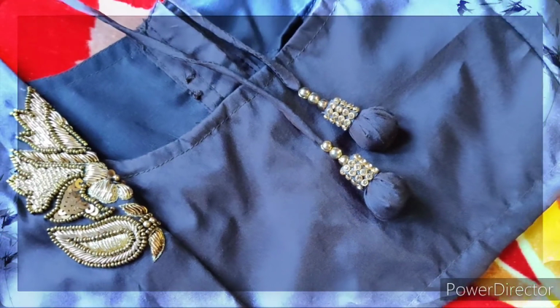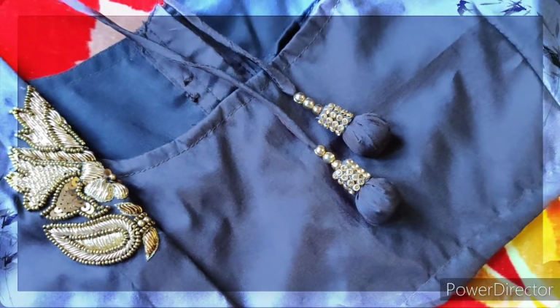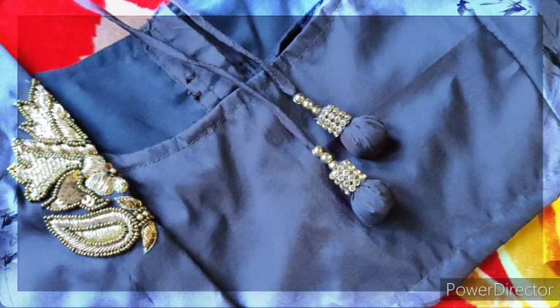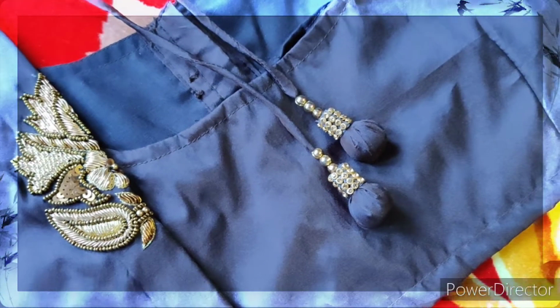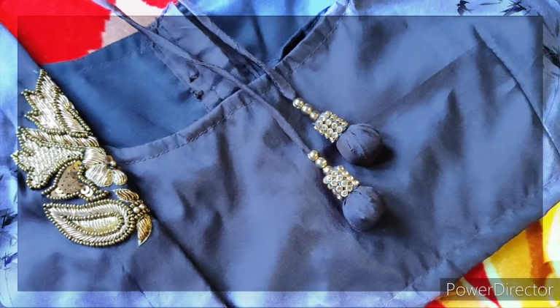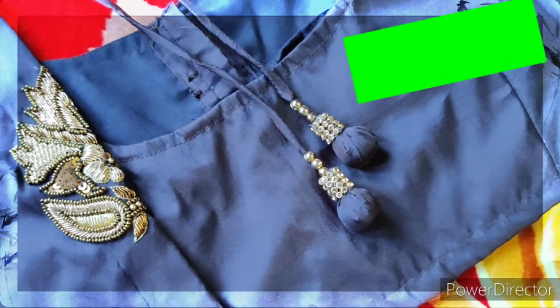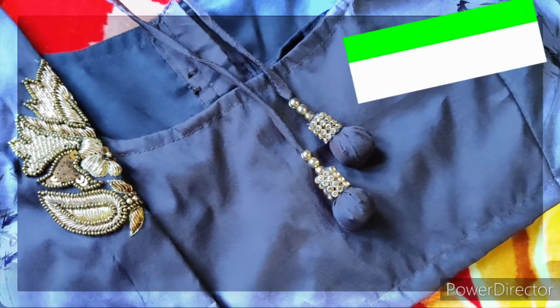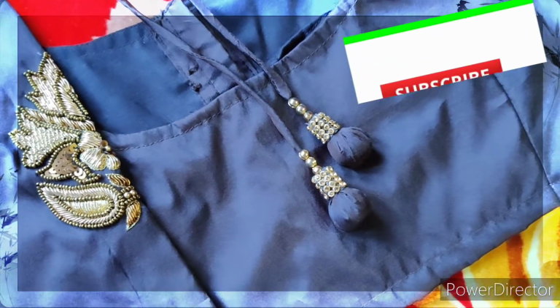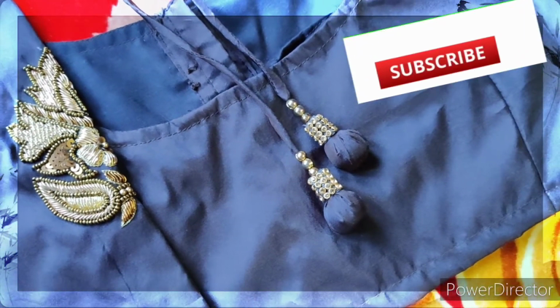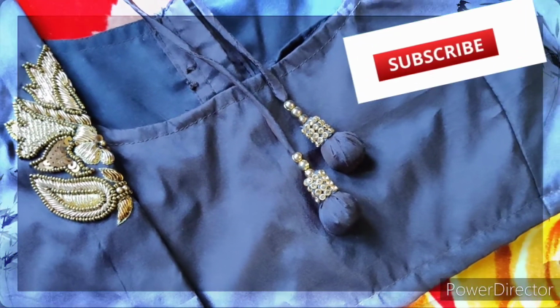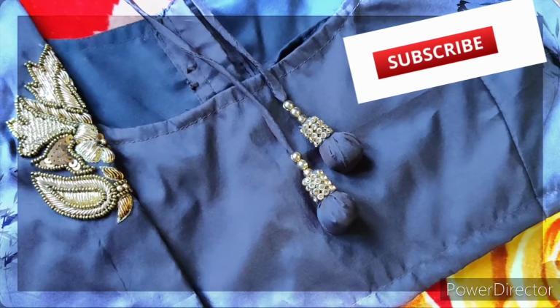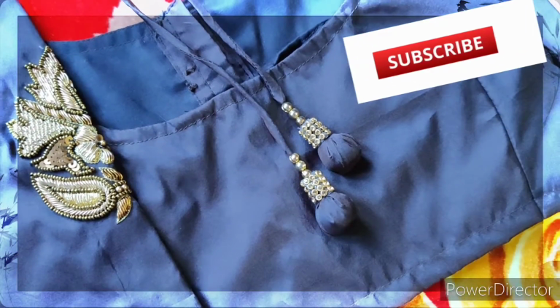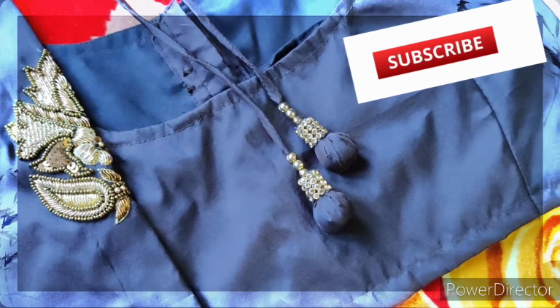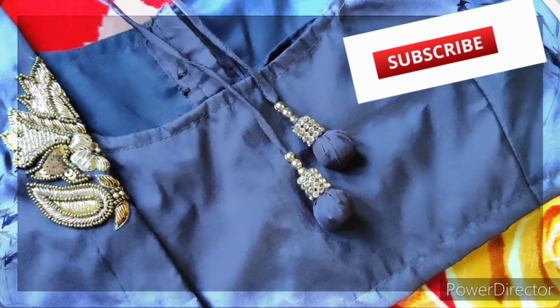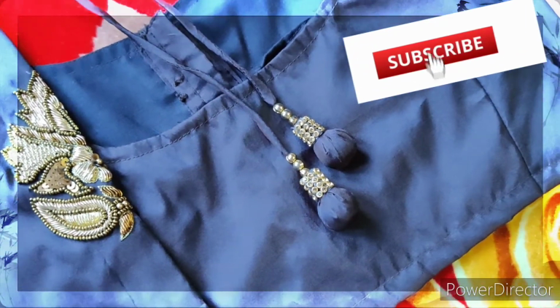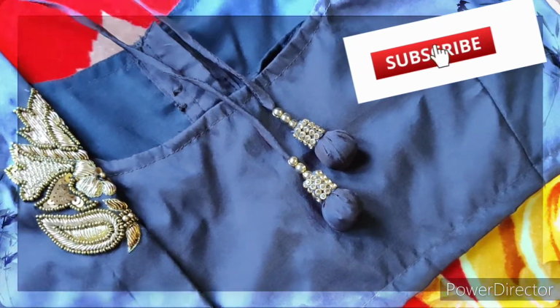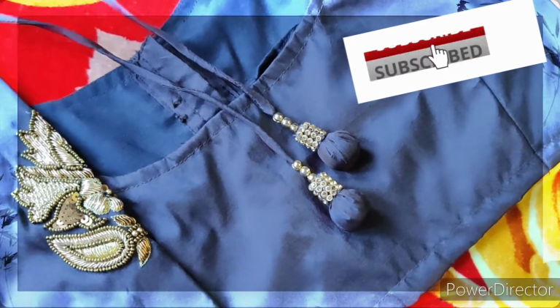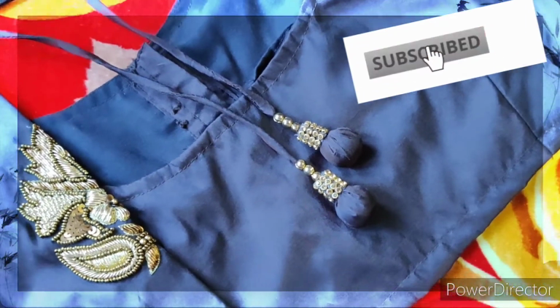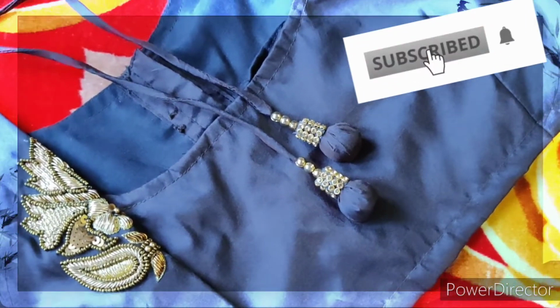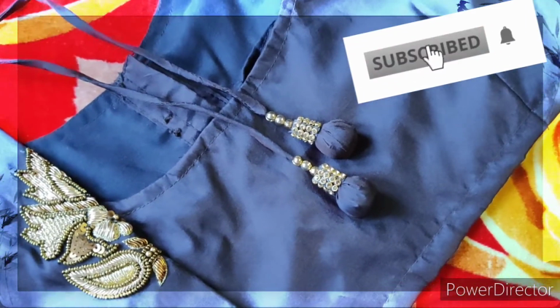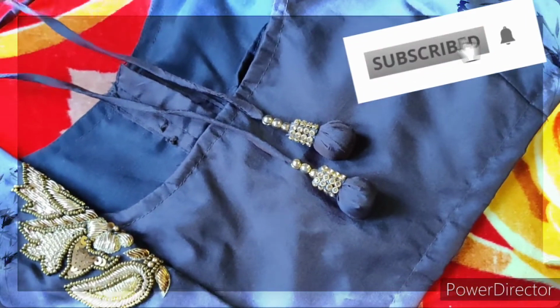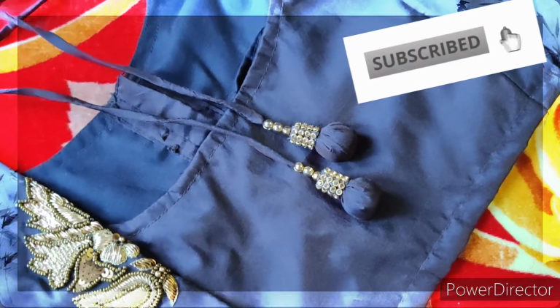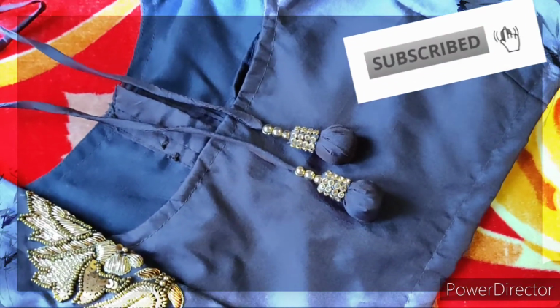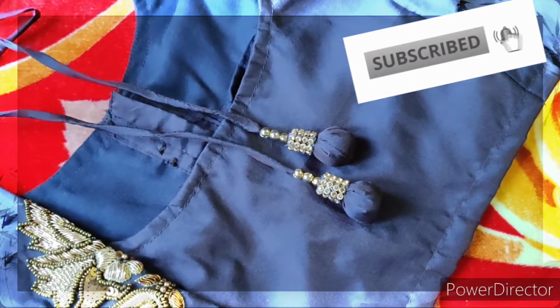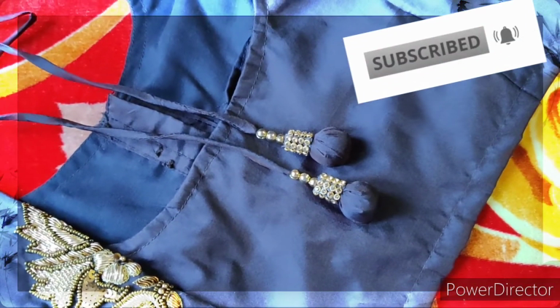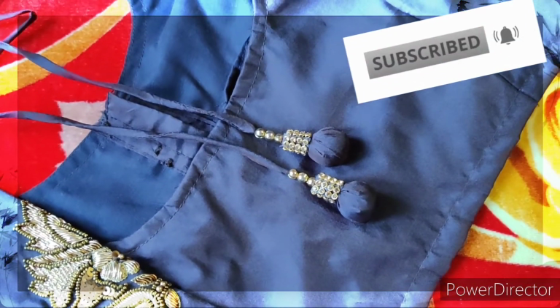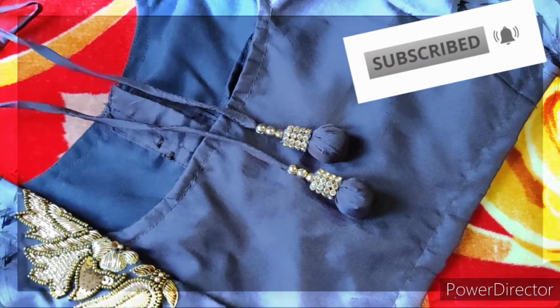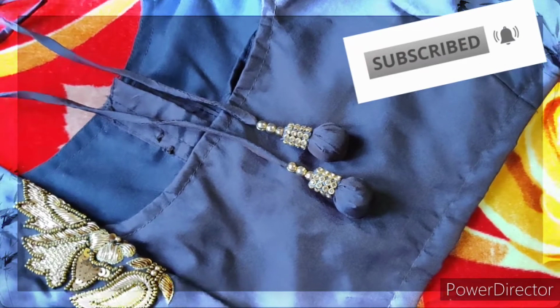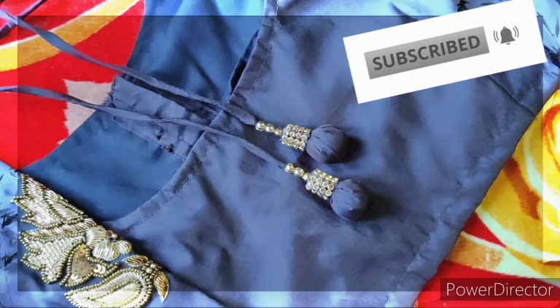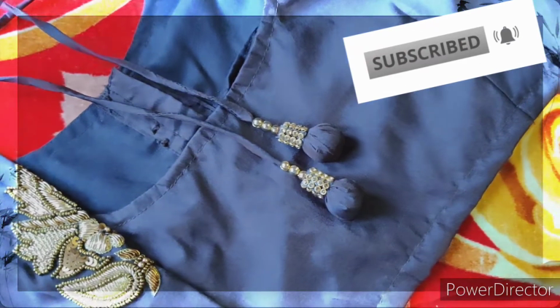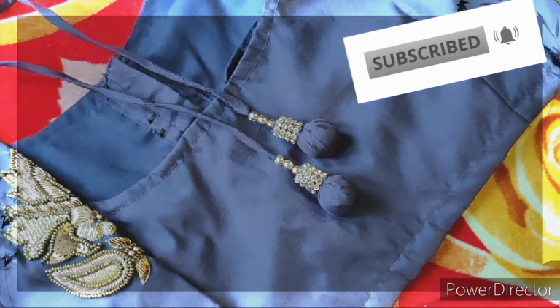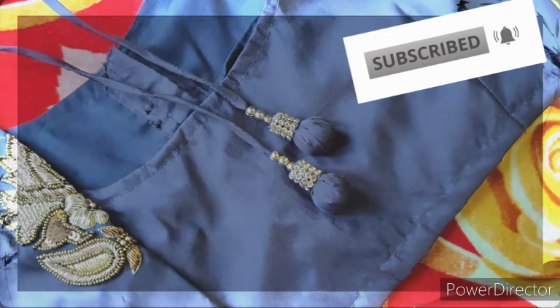If you like this video, please do subscribe to this channel.